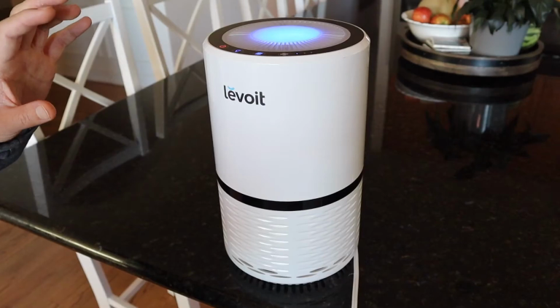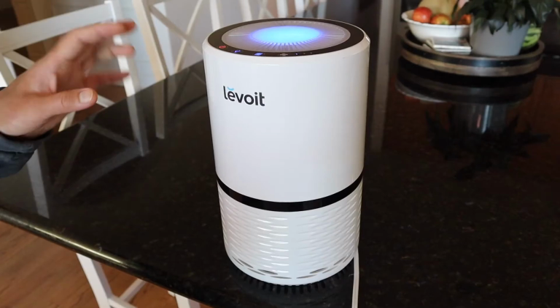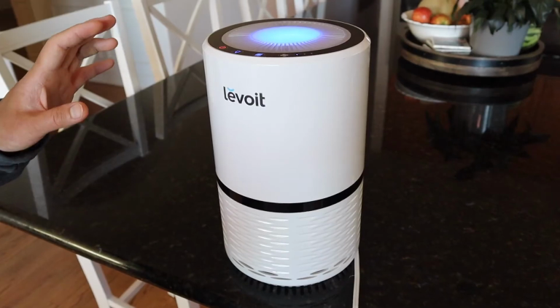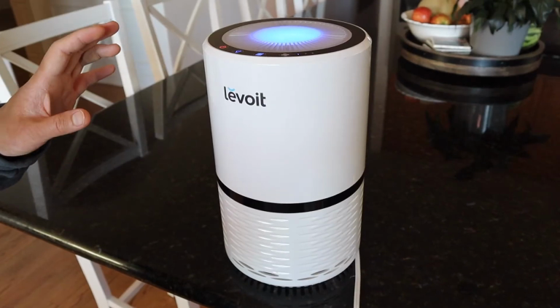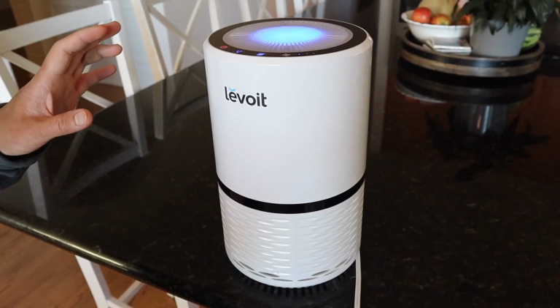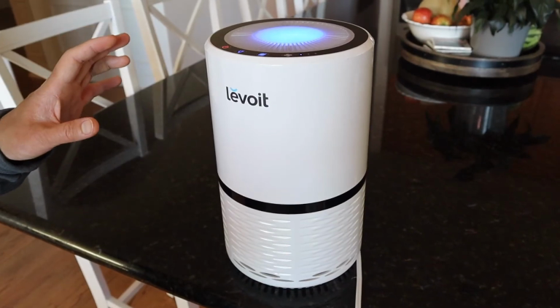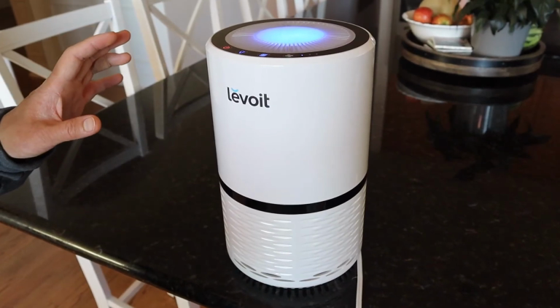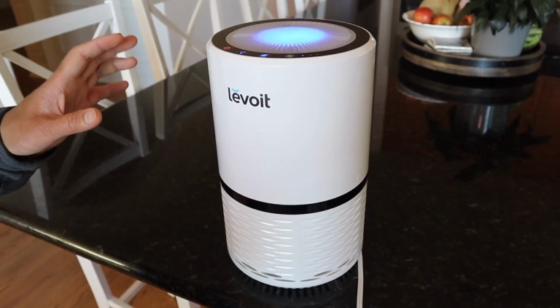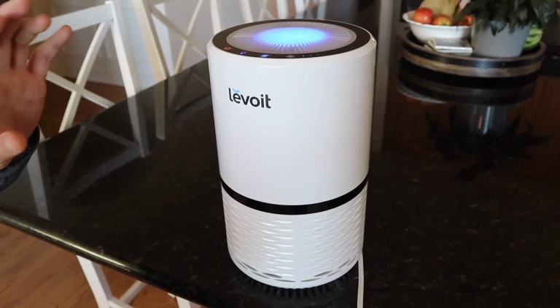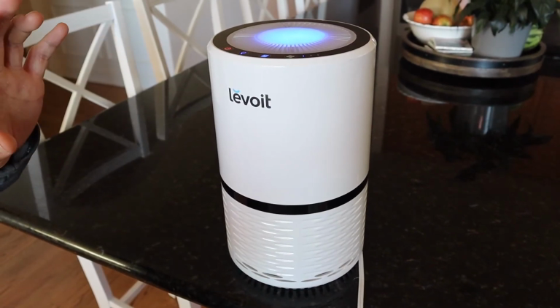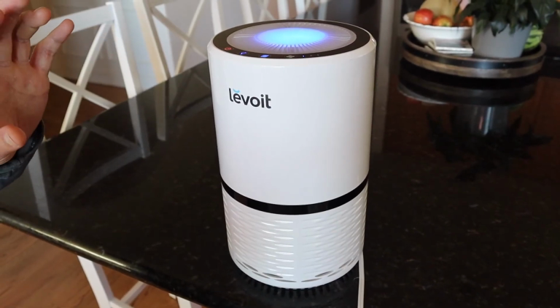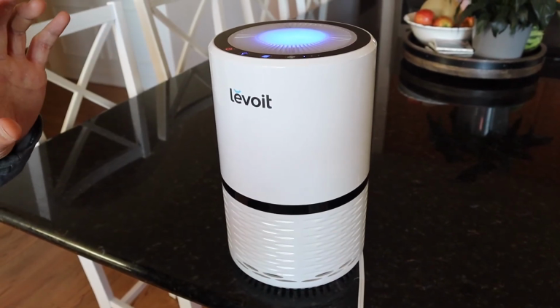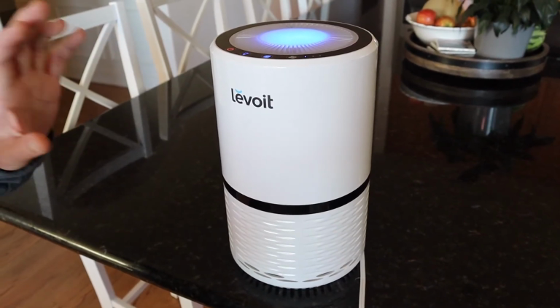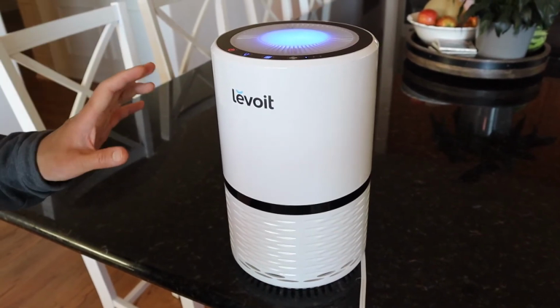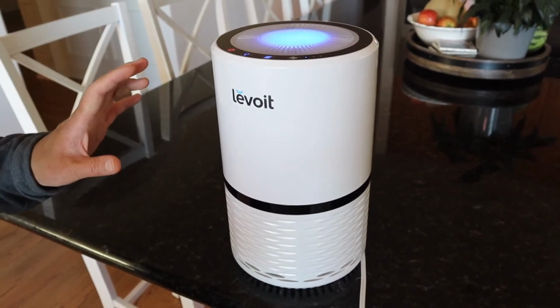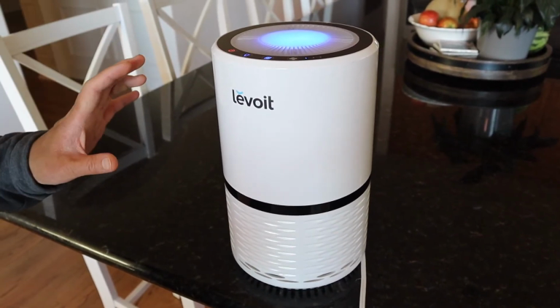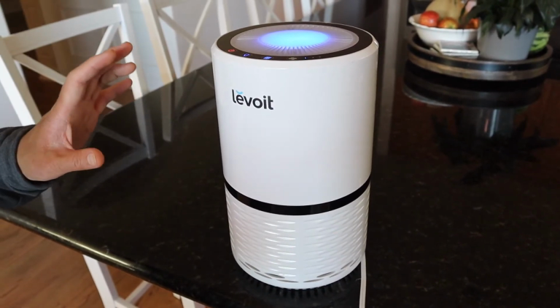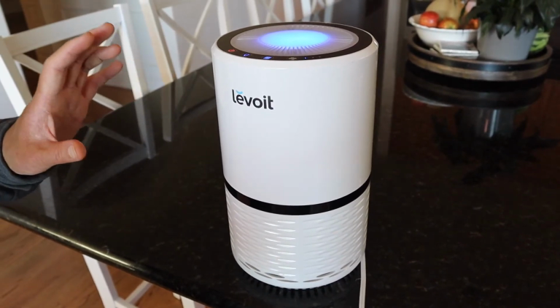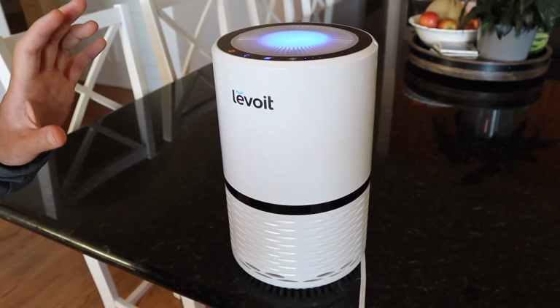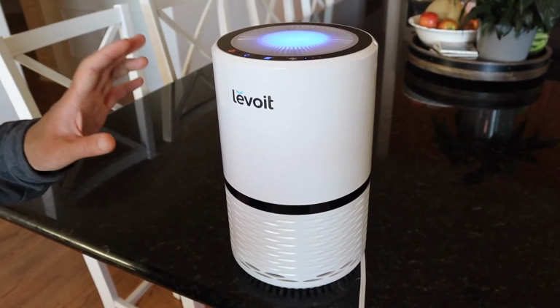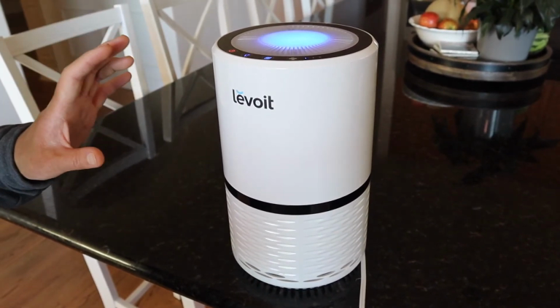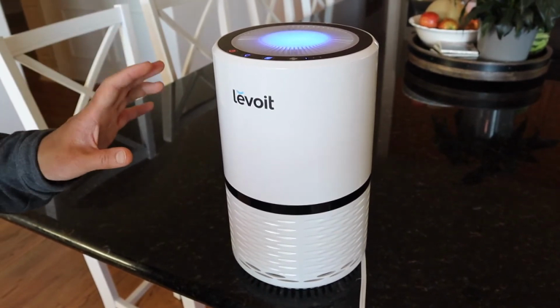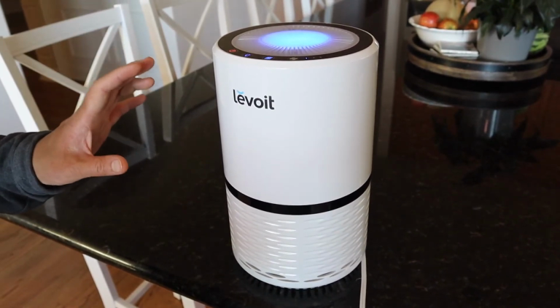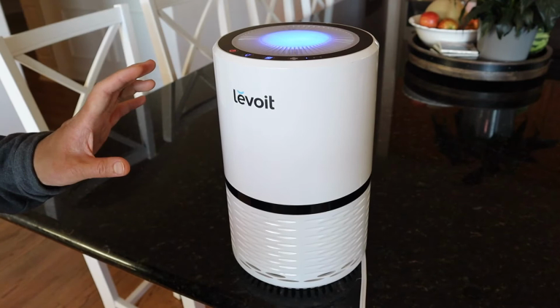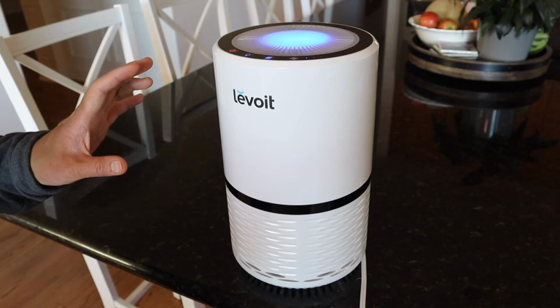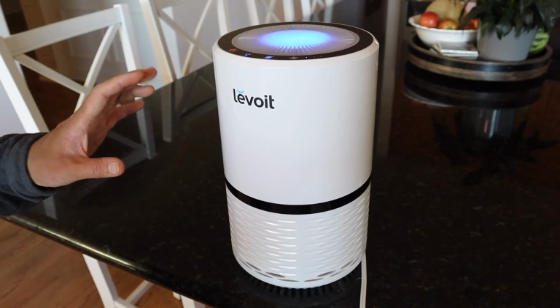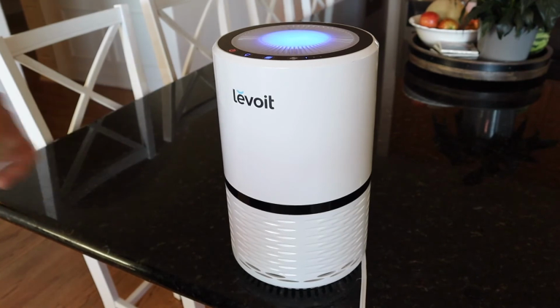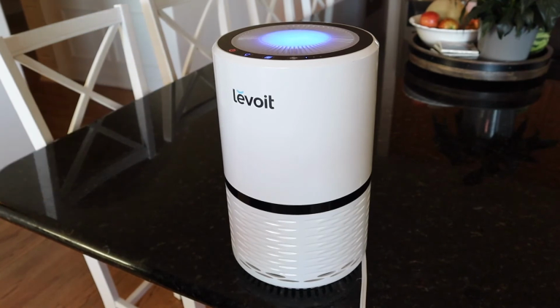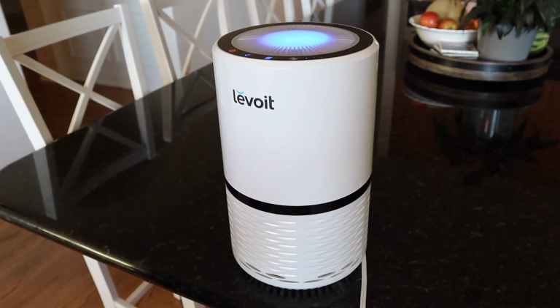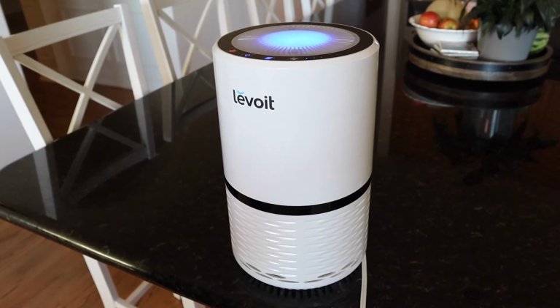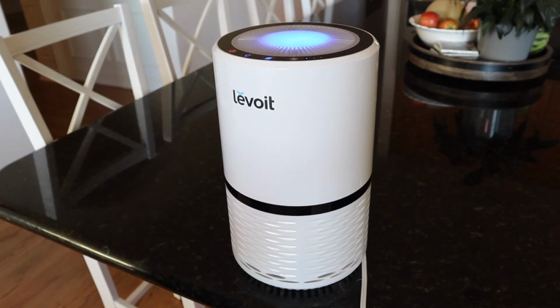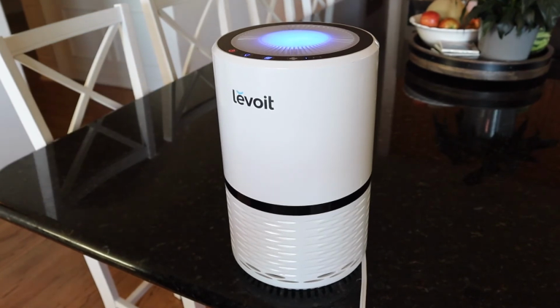Right away when I put it in the room I already noticed the odors were a lot less — after just one day.